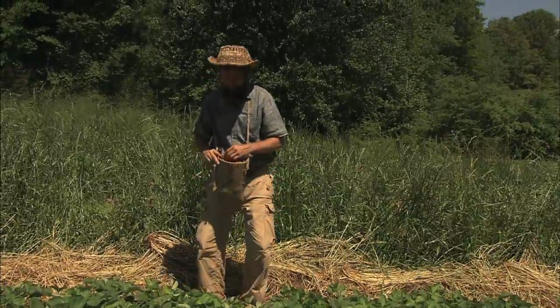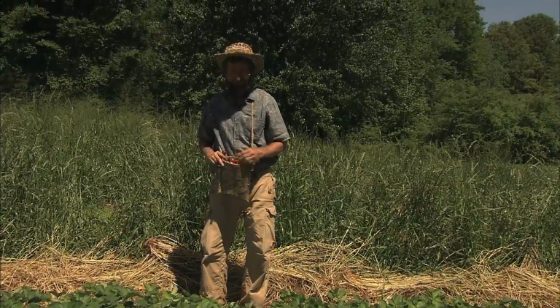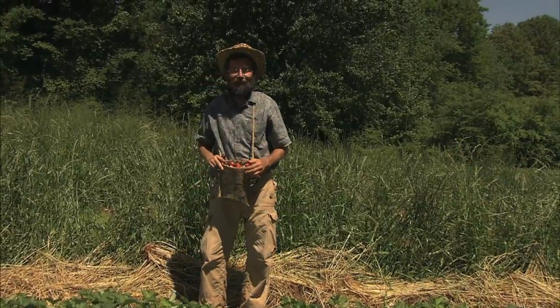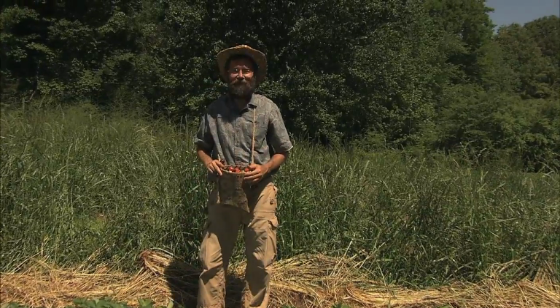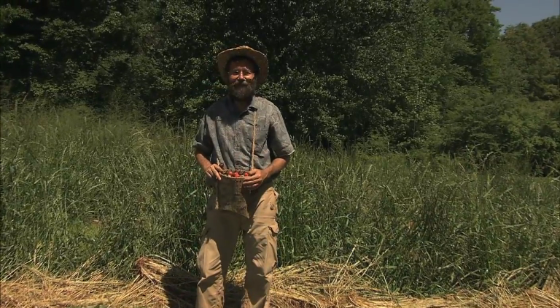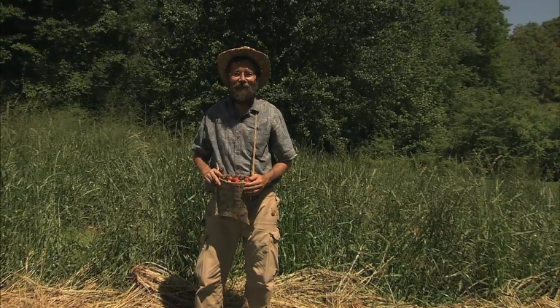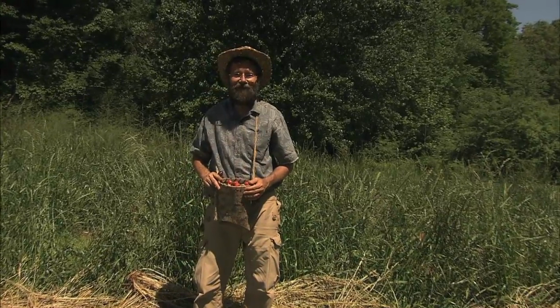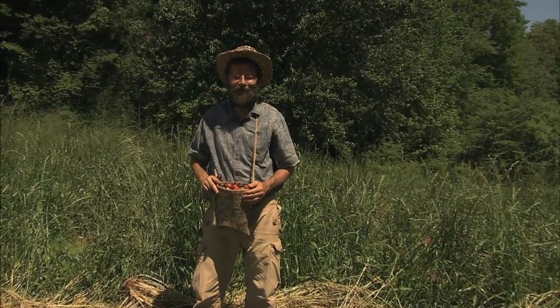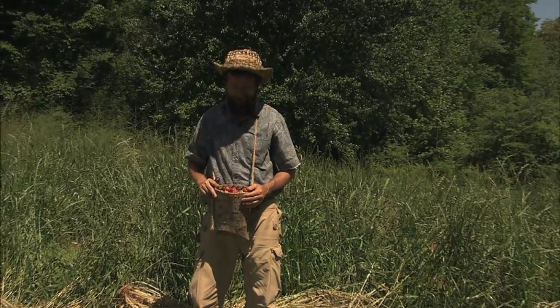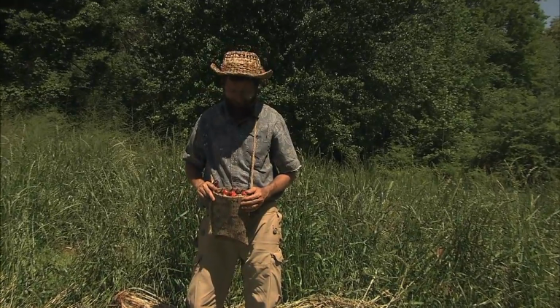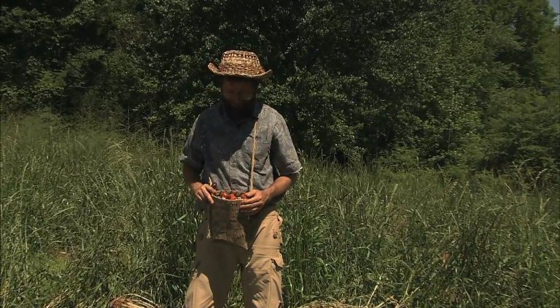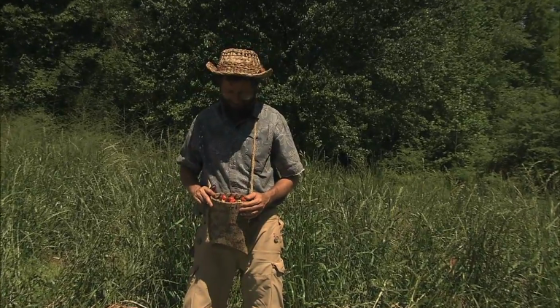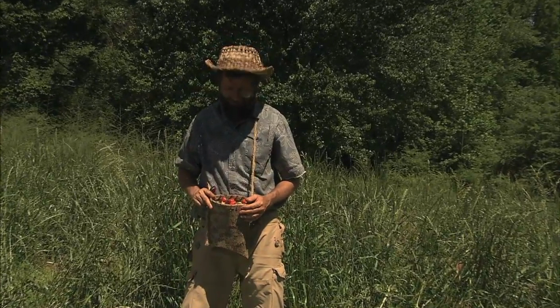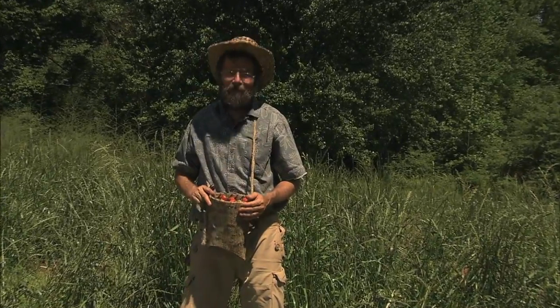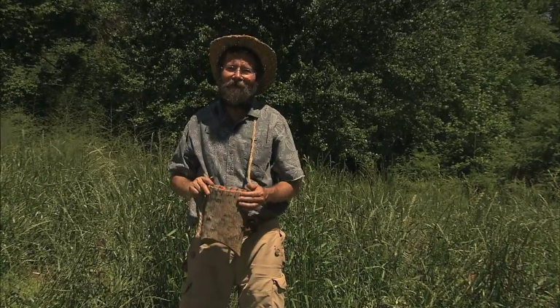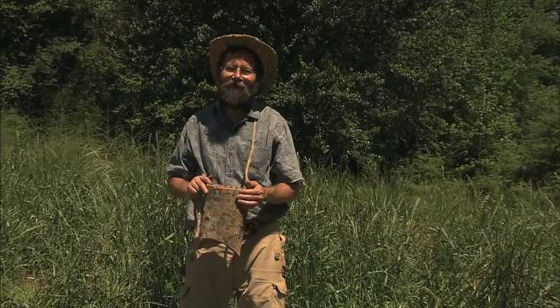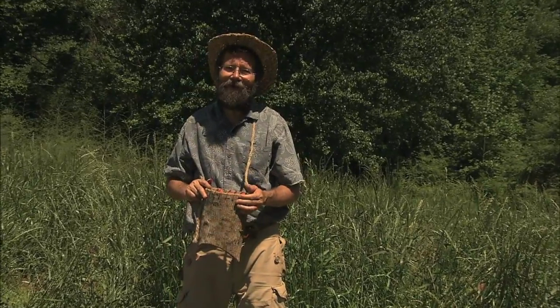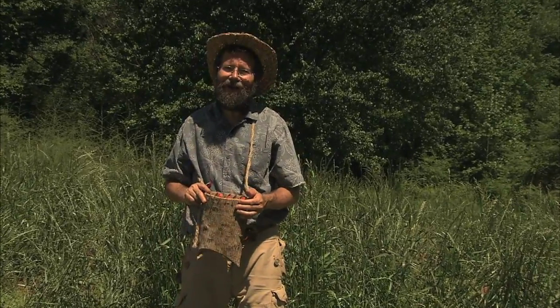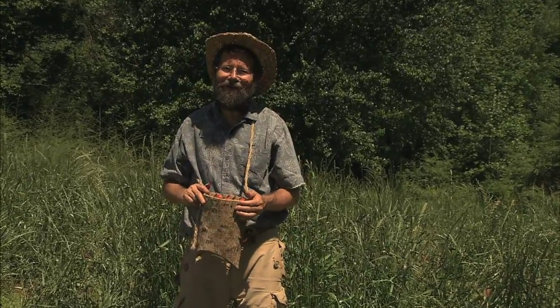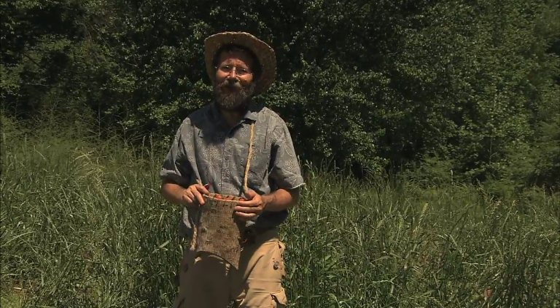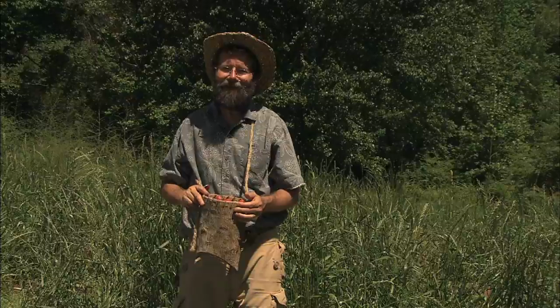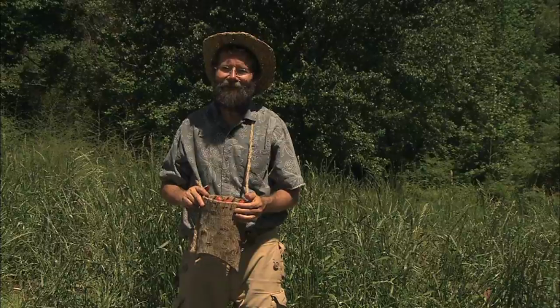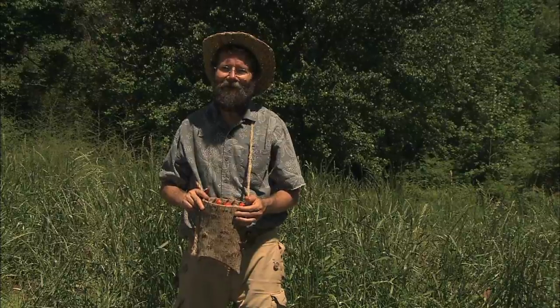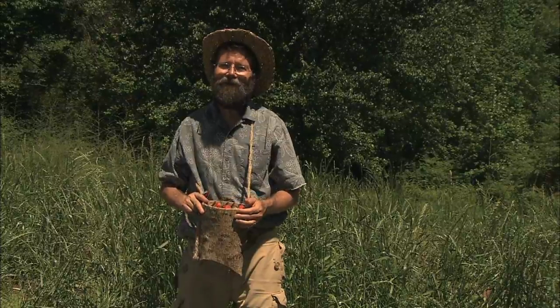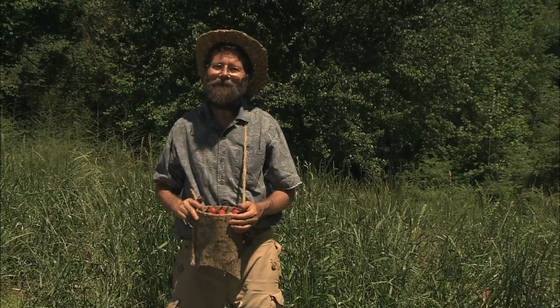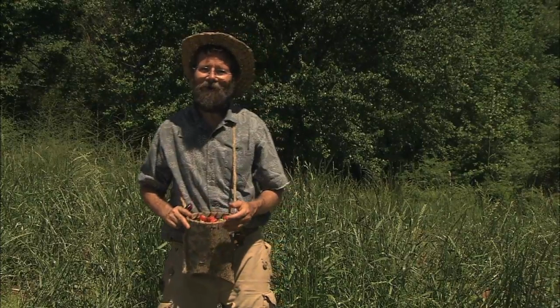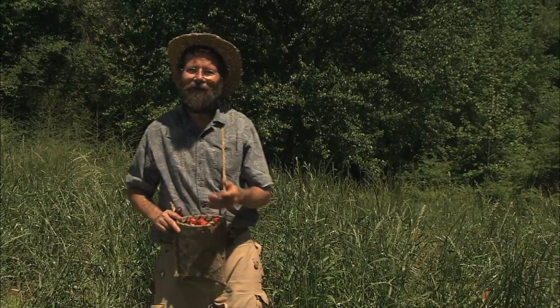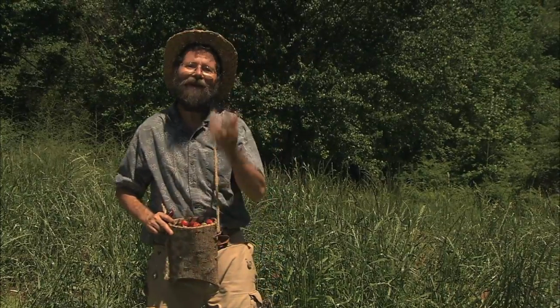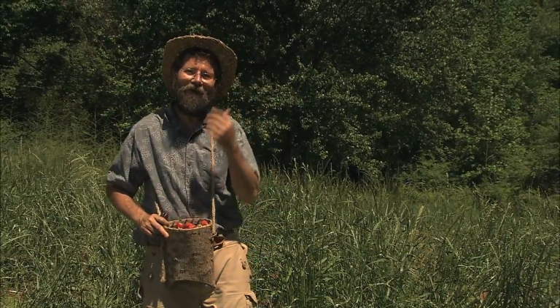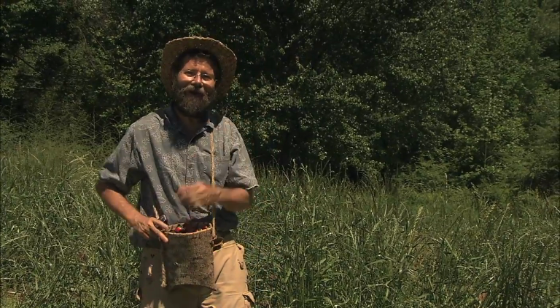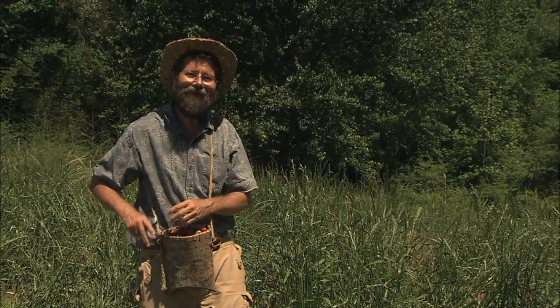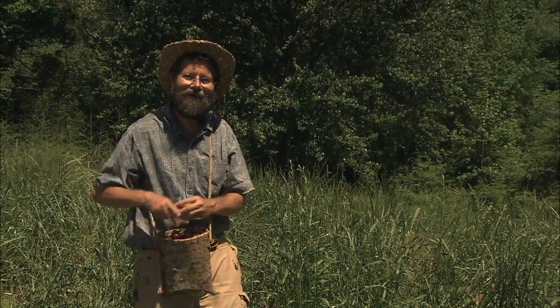Well, I got this basket about filled up. You might be wondering where I got this basket. Well, there's a story about that. Come on, I'll tell you.